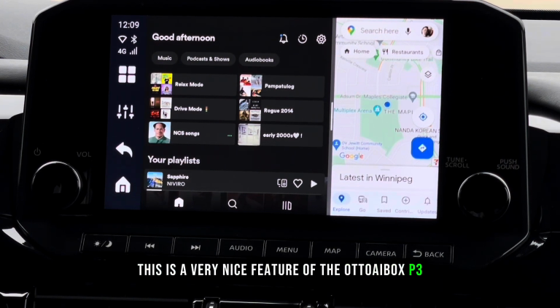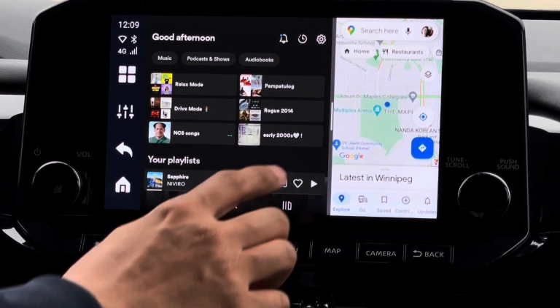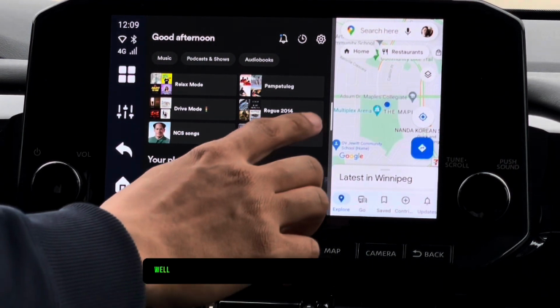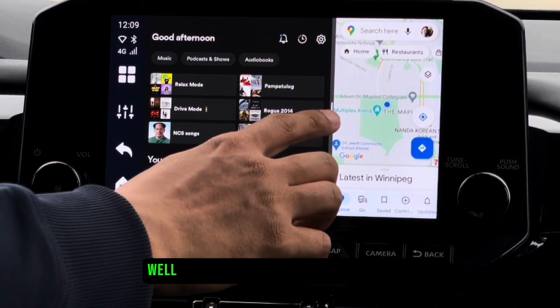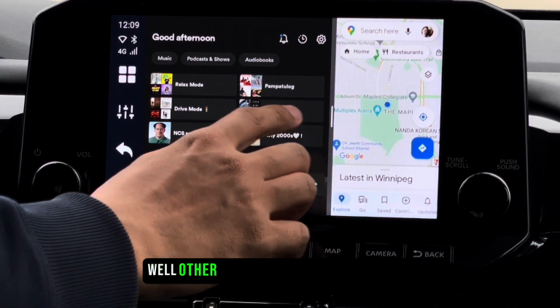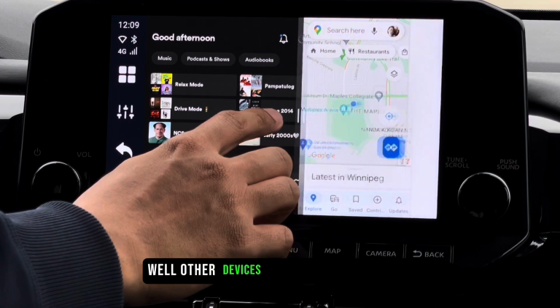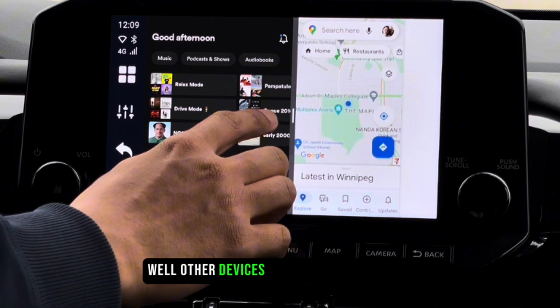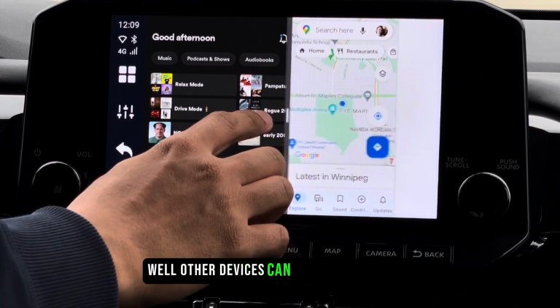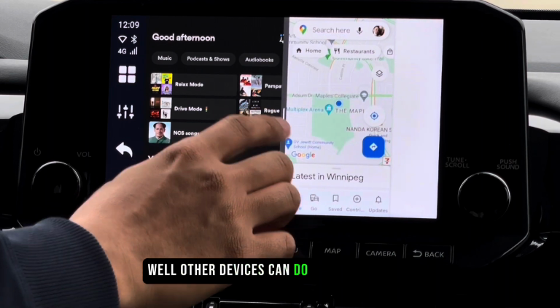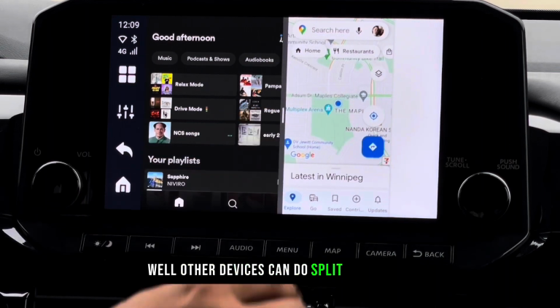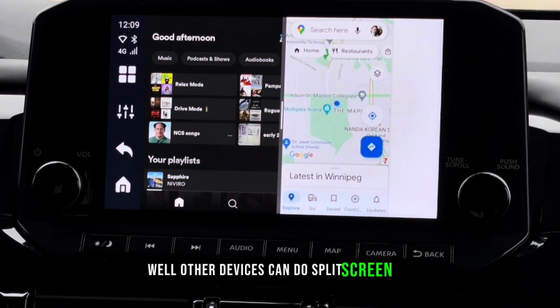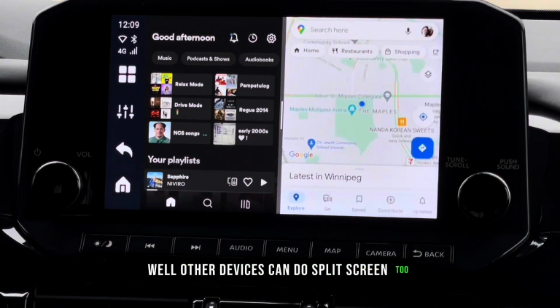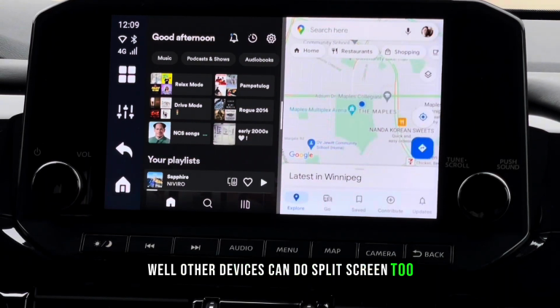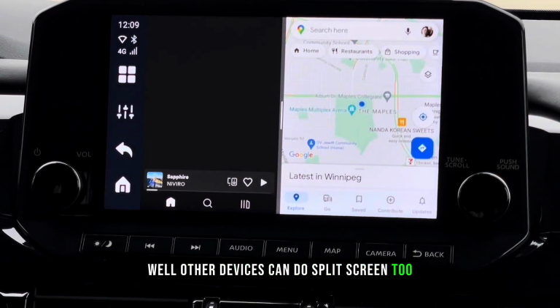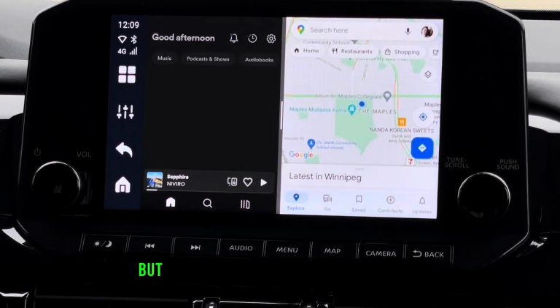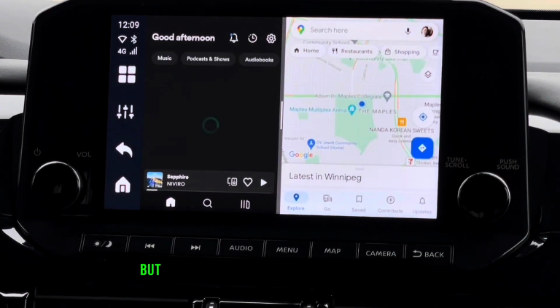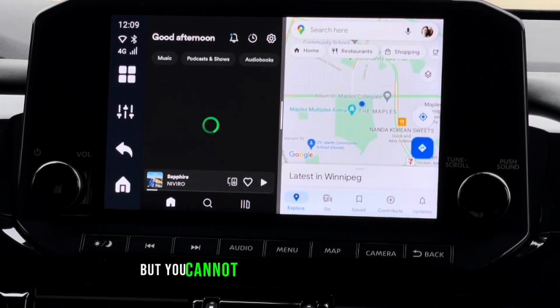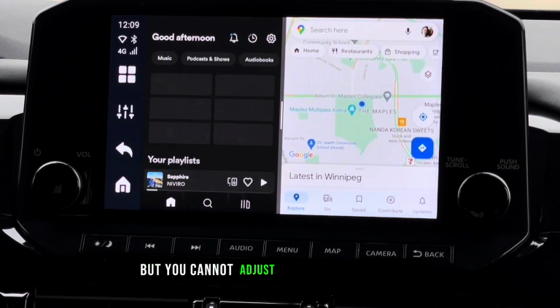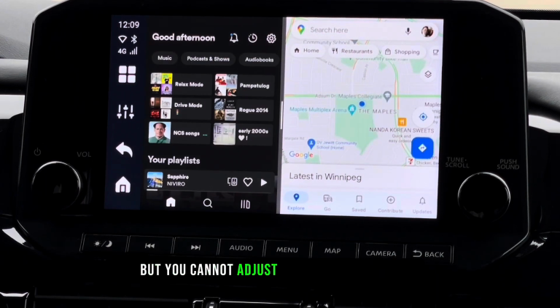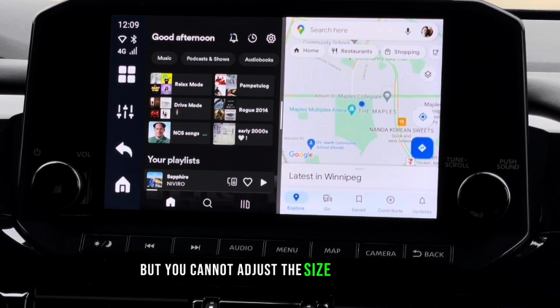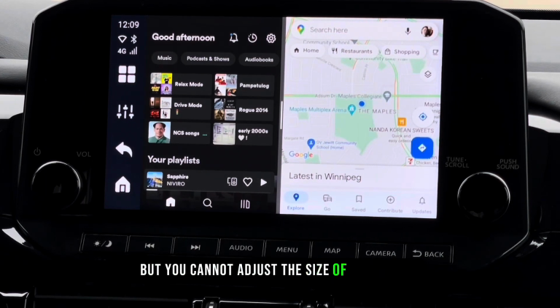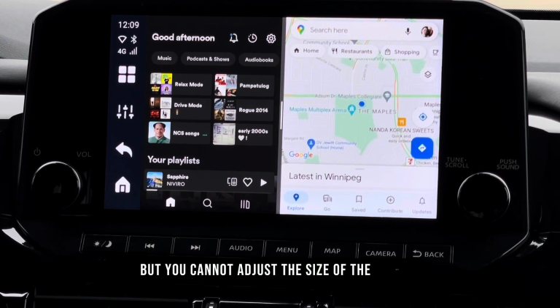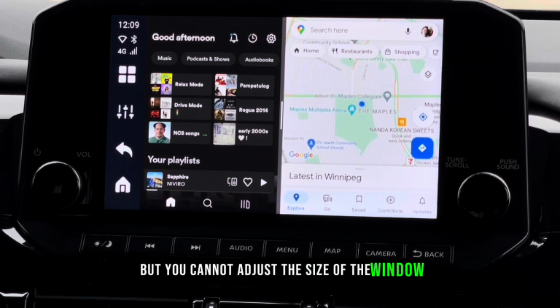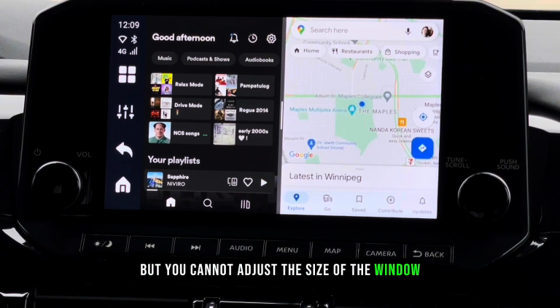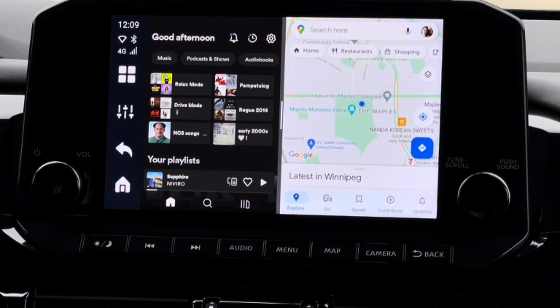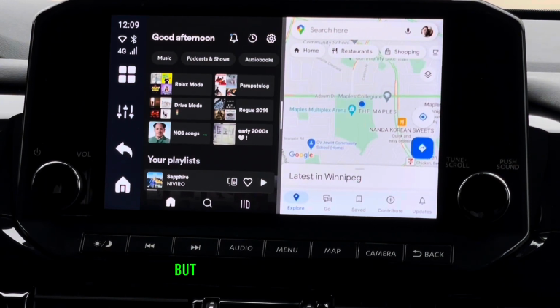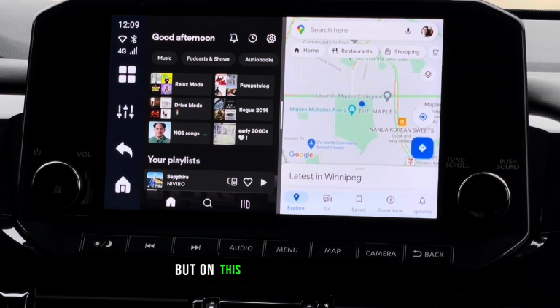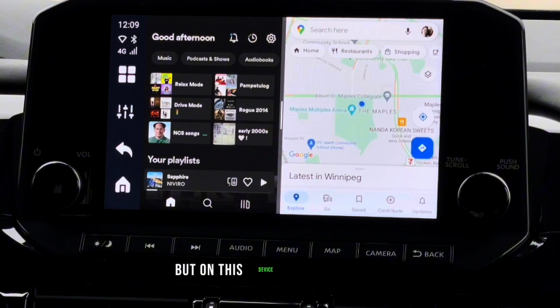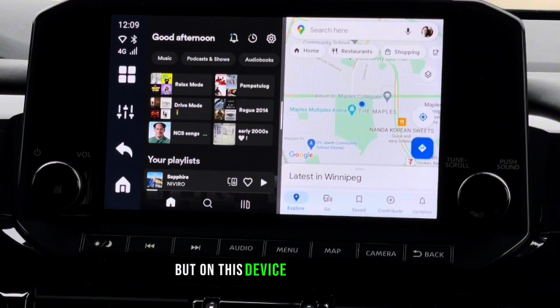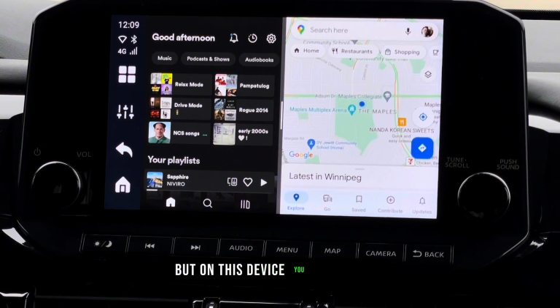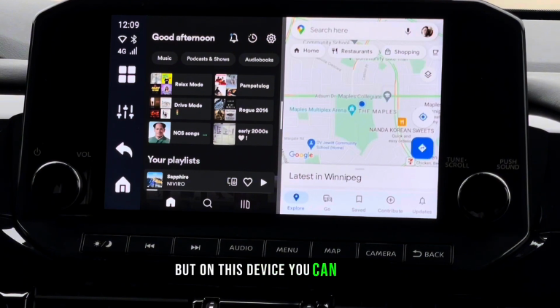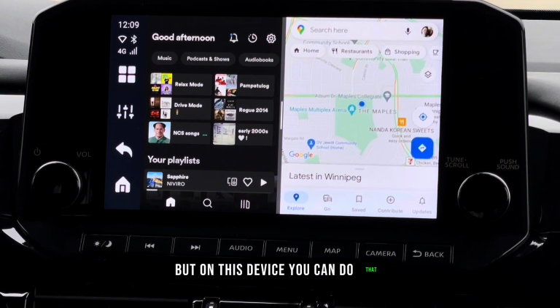While other devices can do split screen too, you cannot adjust the size of the window. But on this device, you can do that.